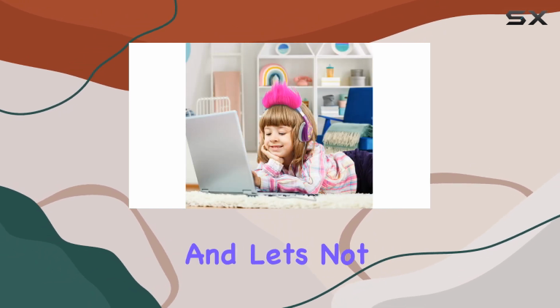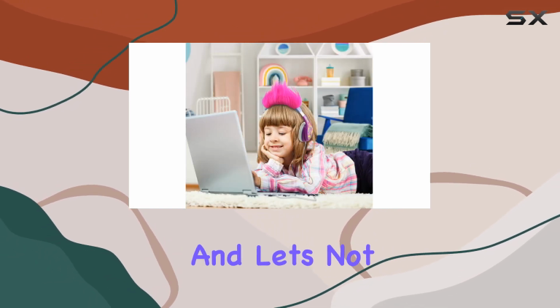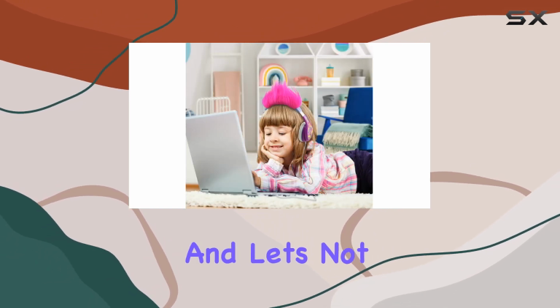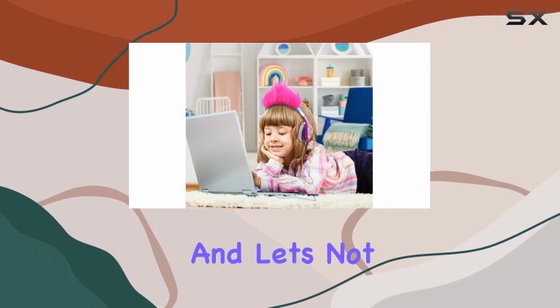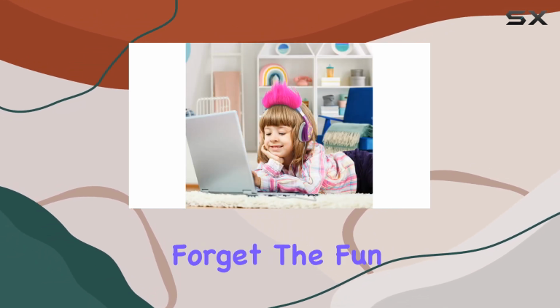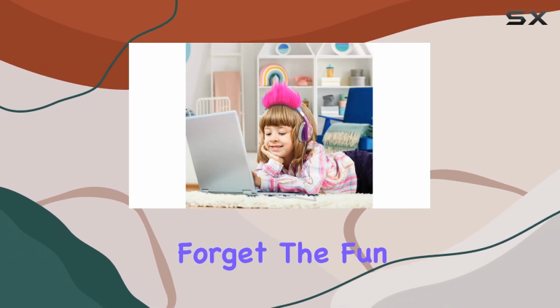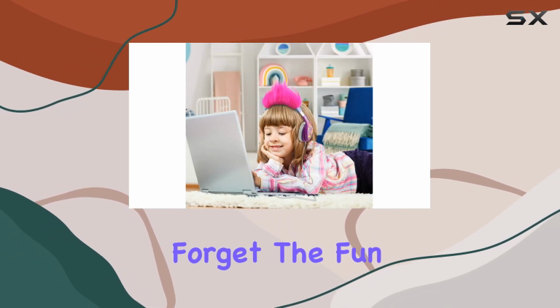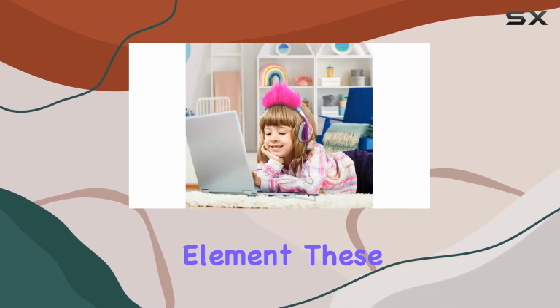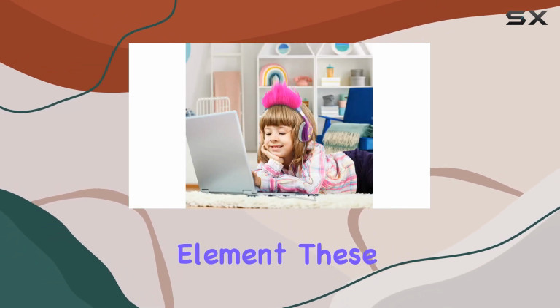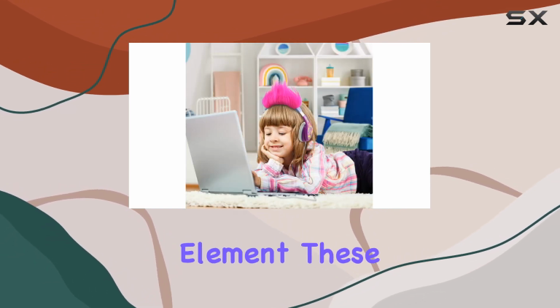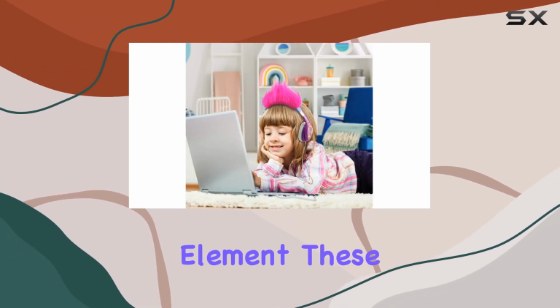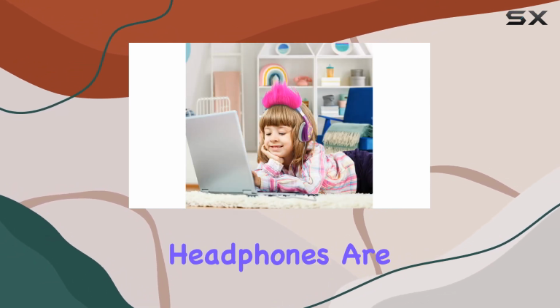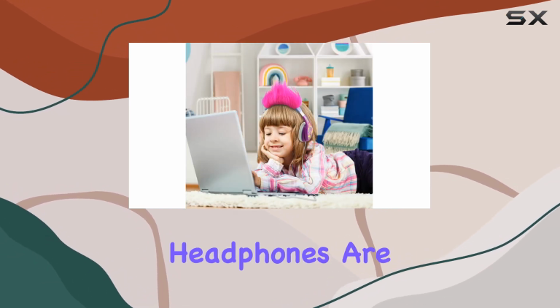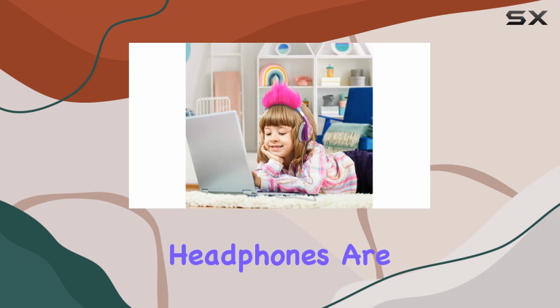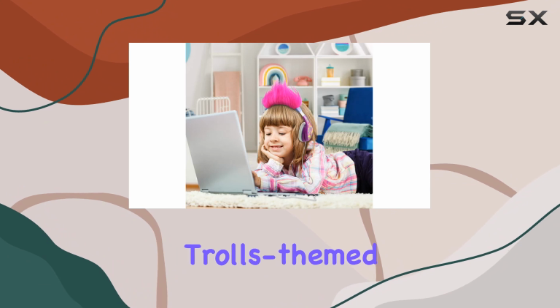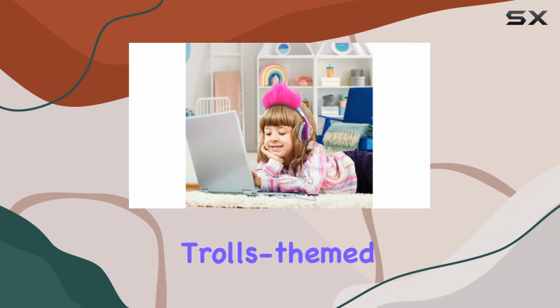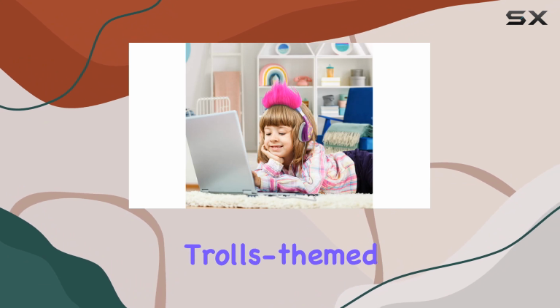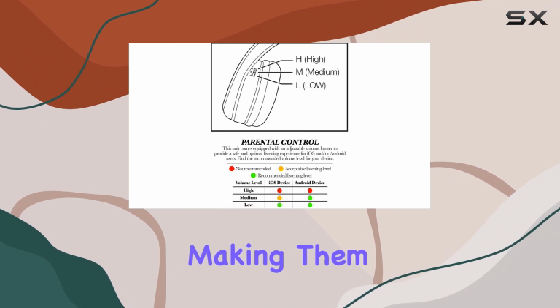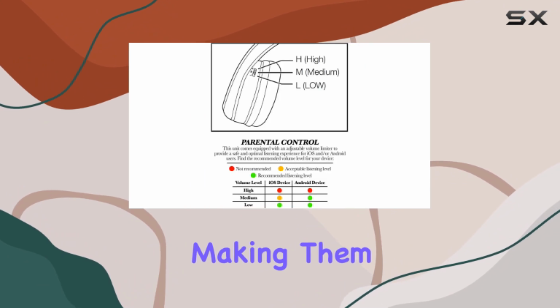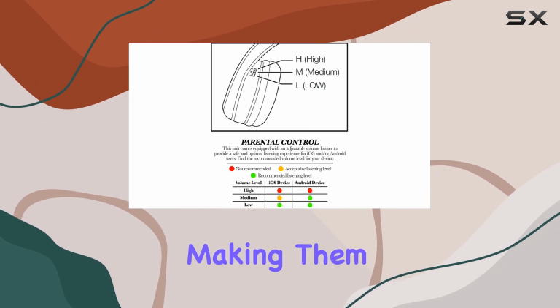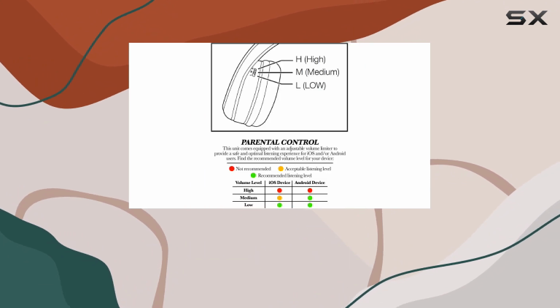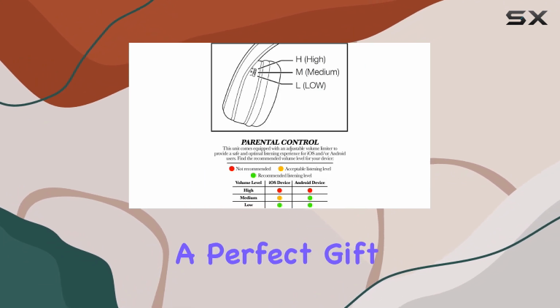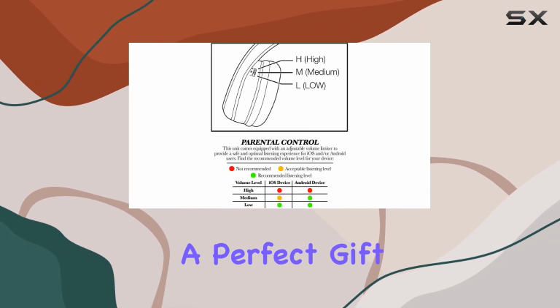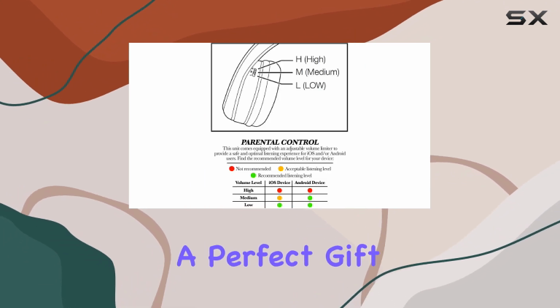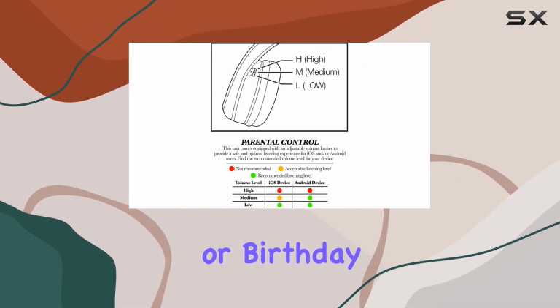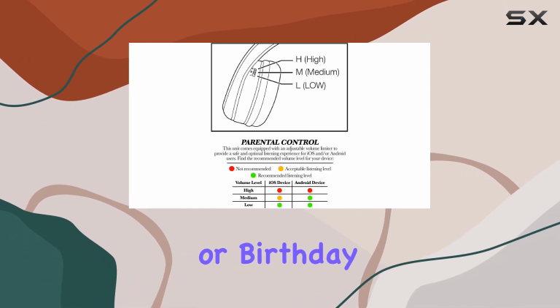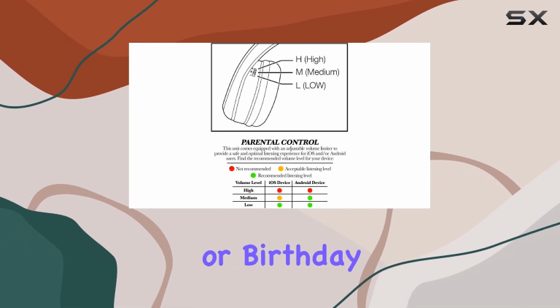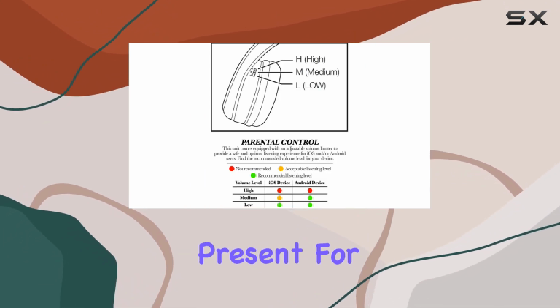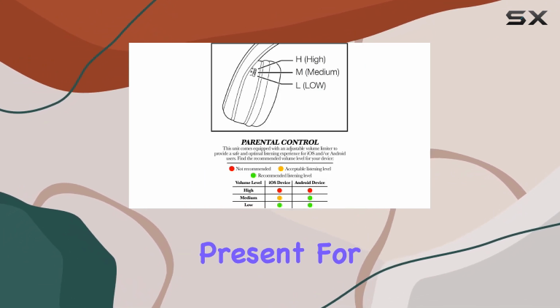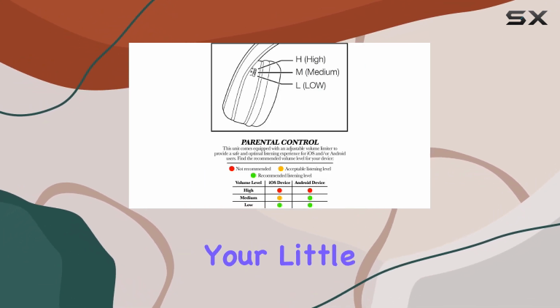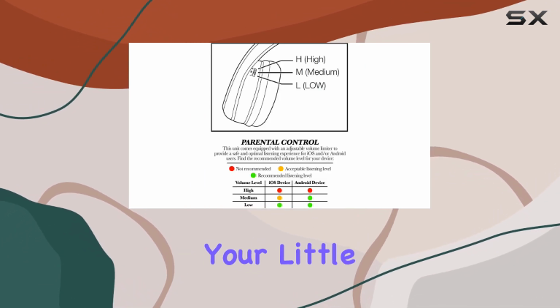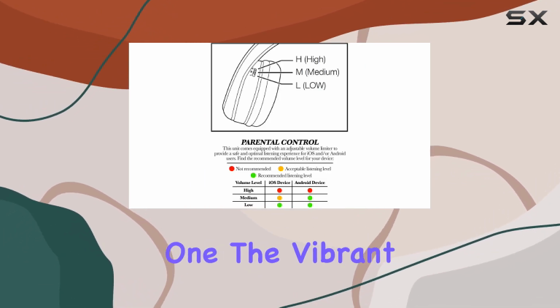And let's not forget the fun element. These headphones are Trolls themed, making them a perfect gift or birthday present for your little one.